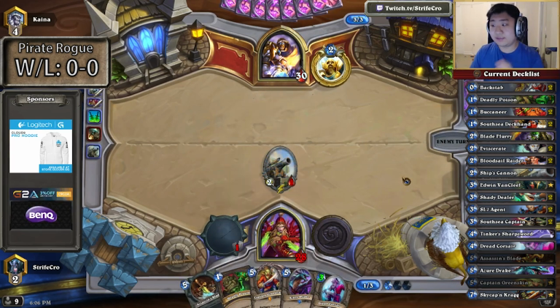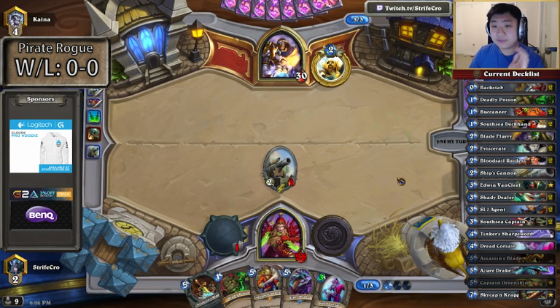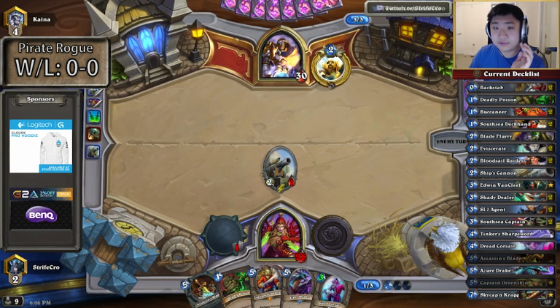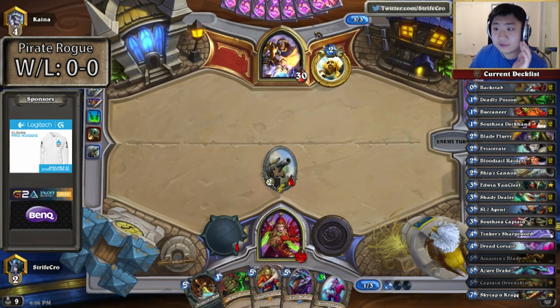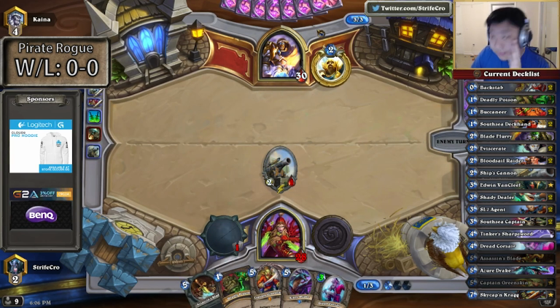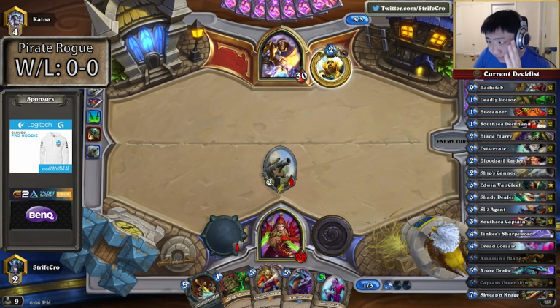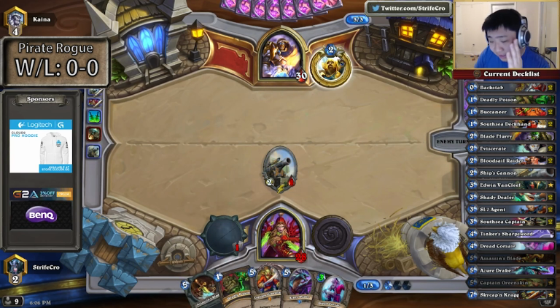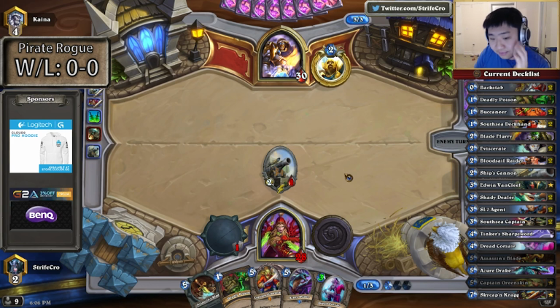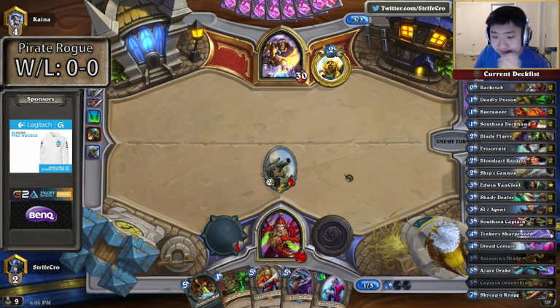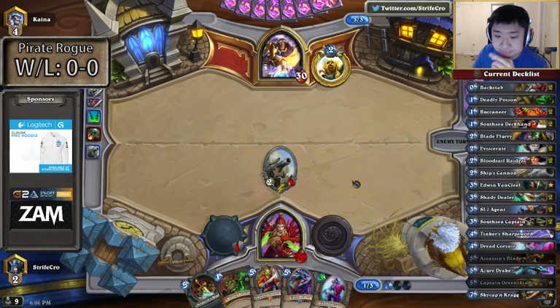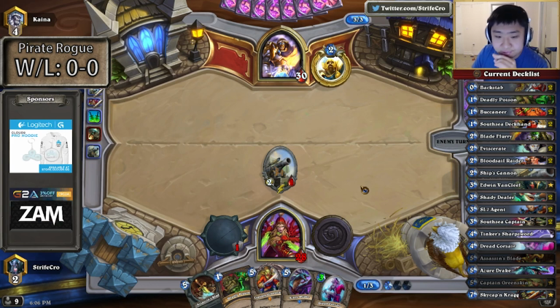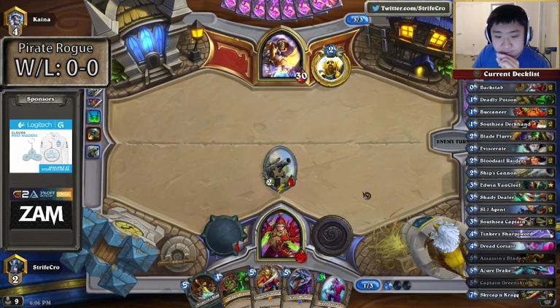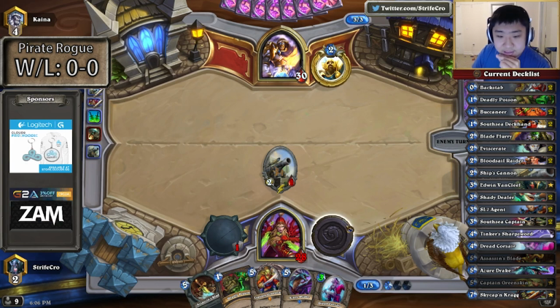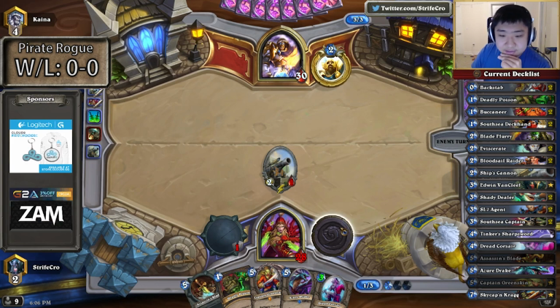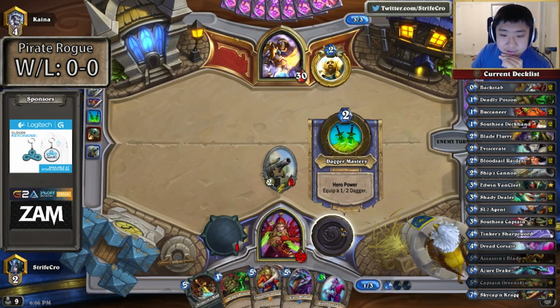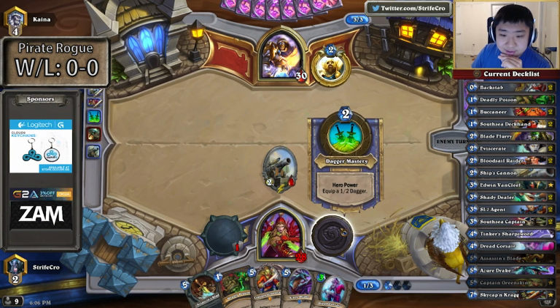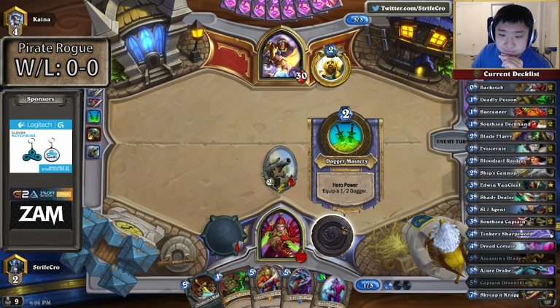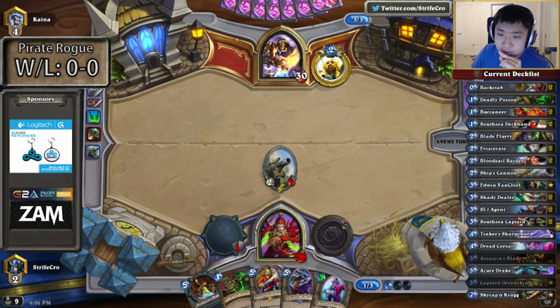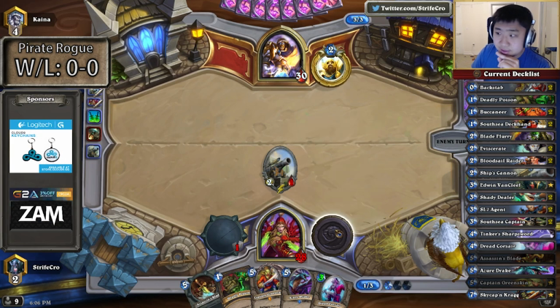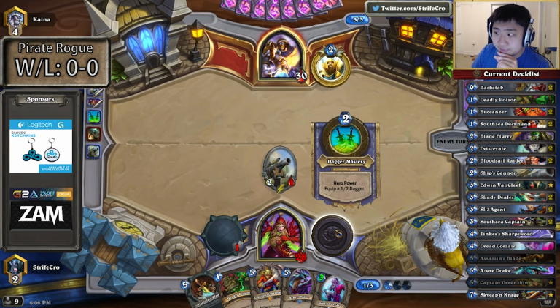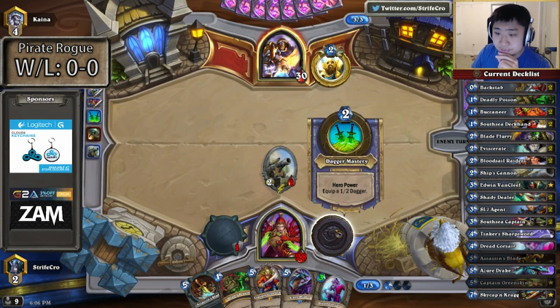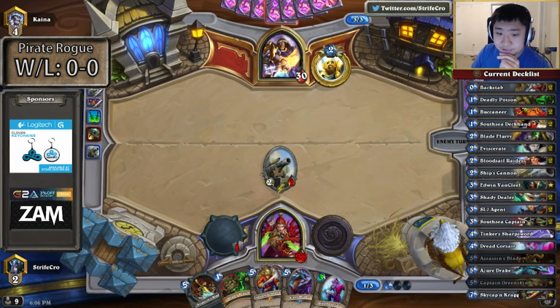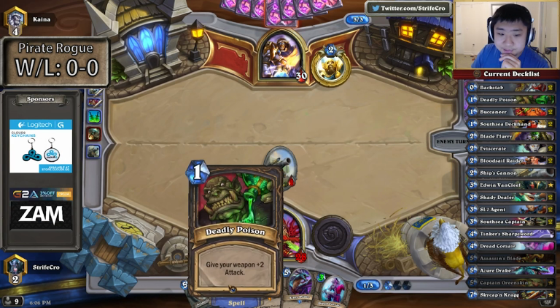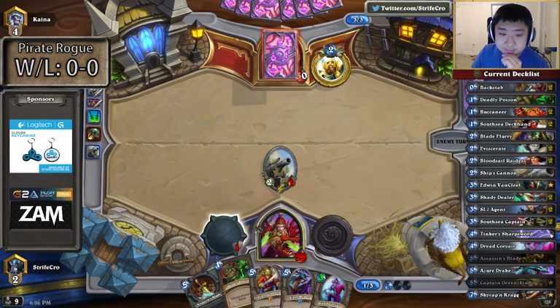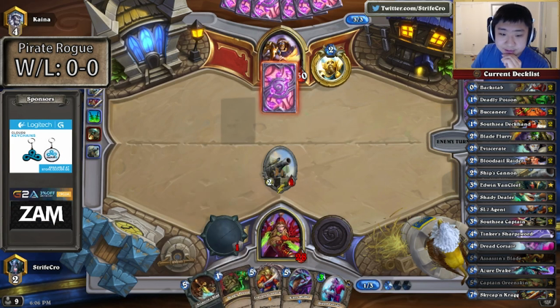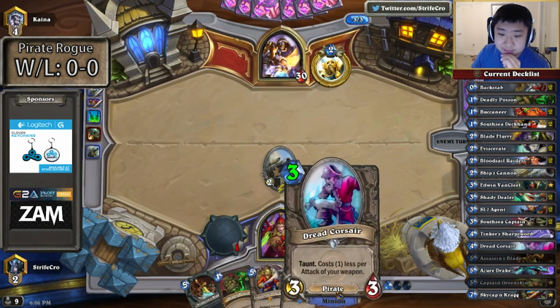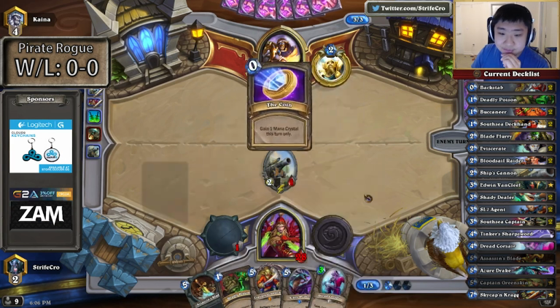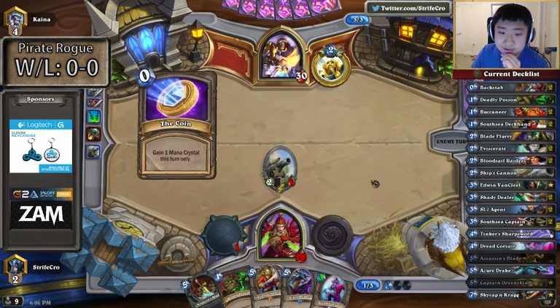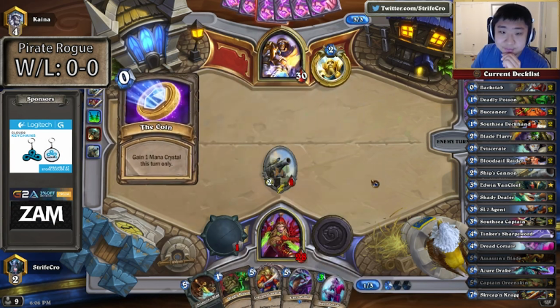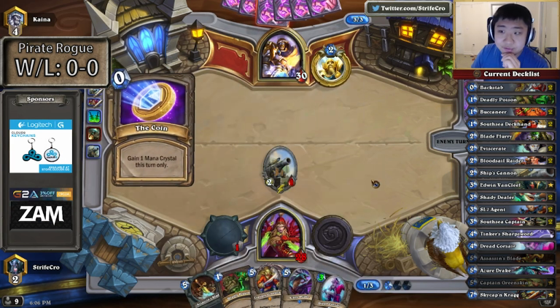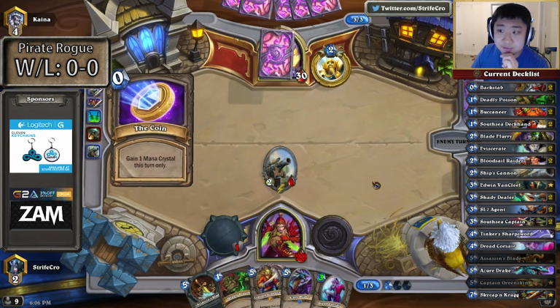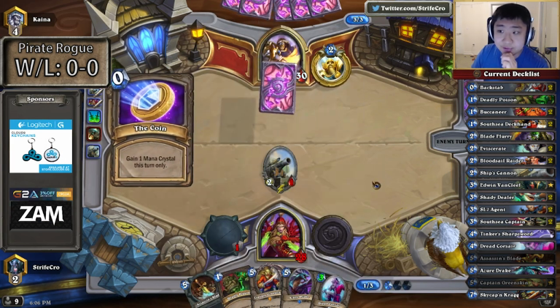I didn't think this was going to happen when he had this low of a start. Next turn I can hero power, make a Deadly Poison, and play a Dread Corsair.